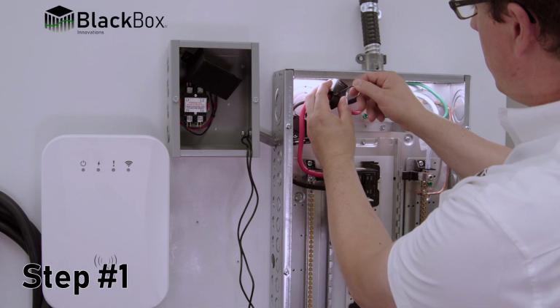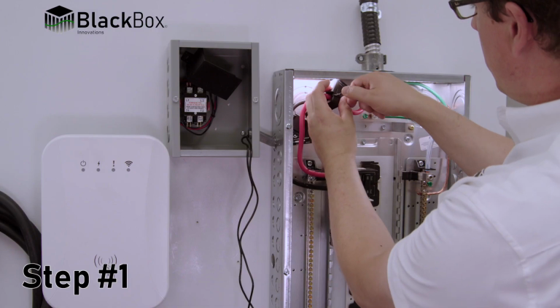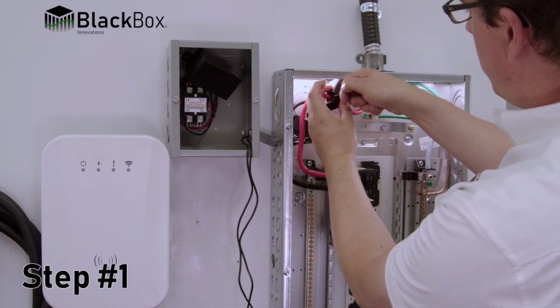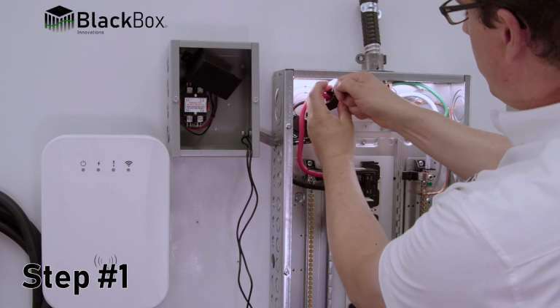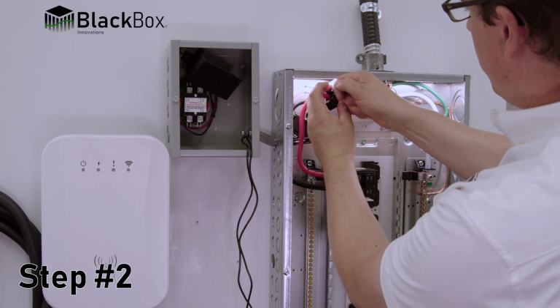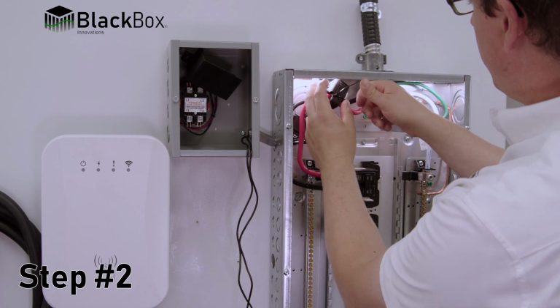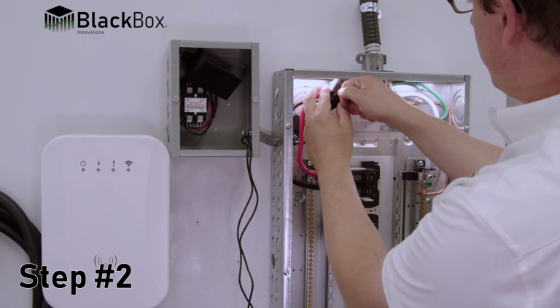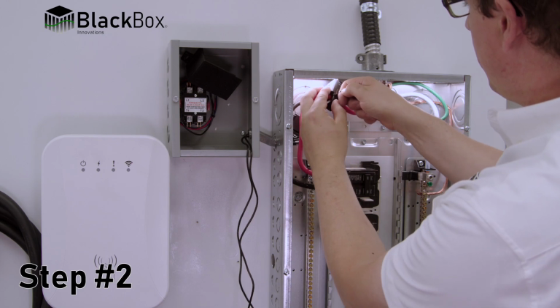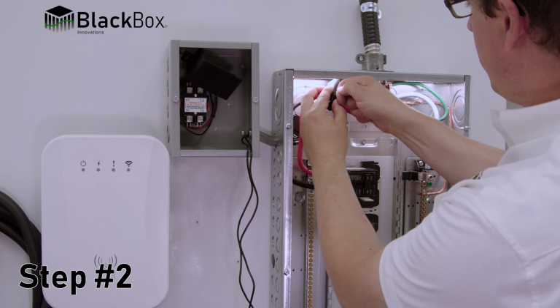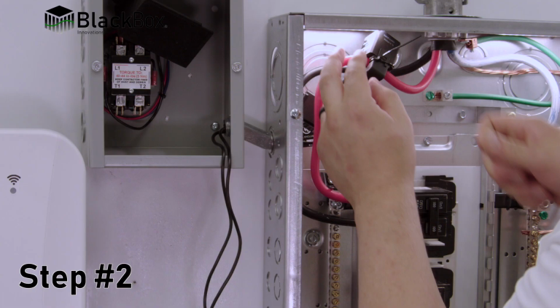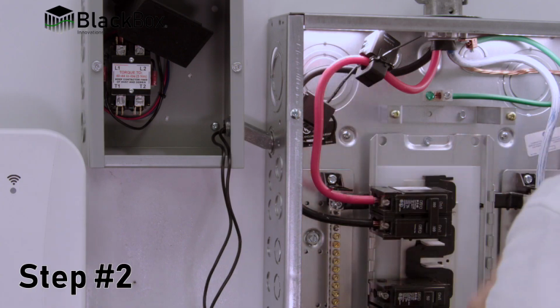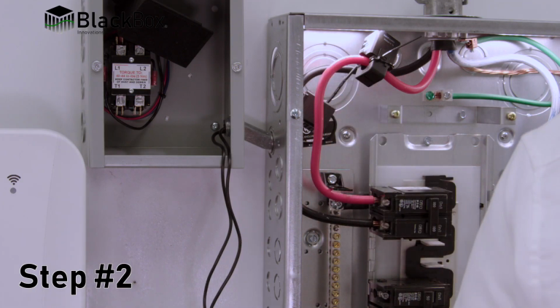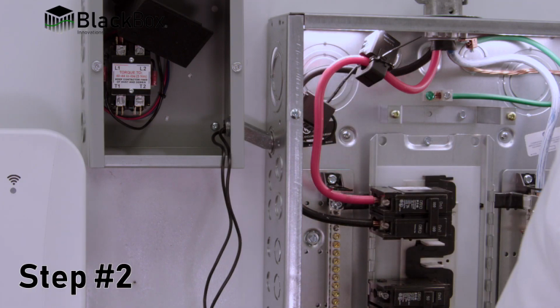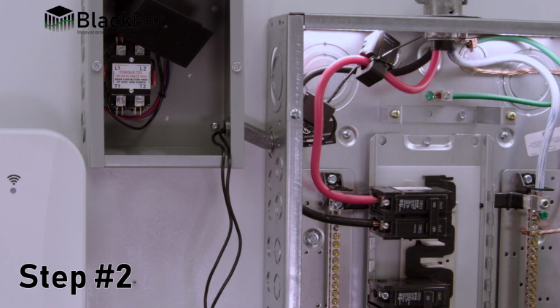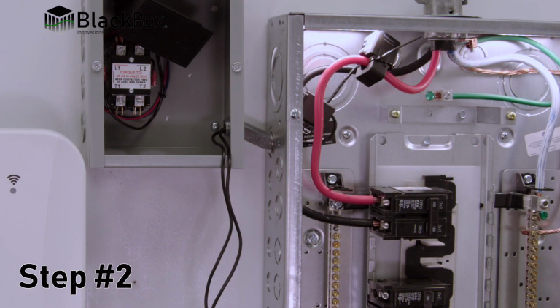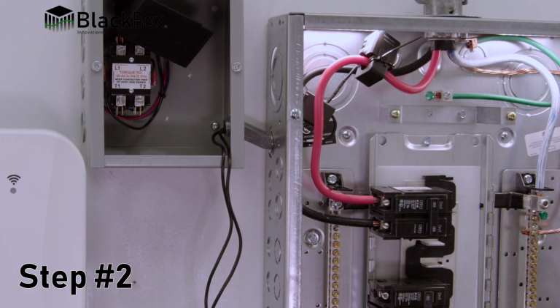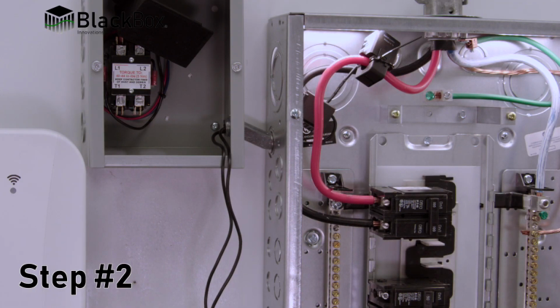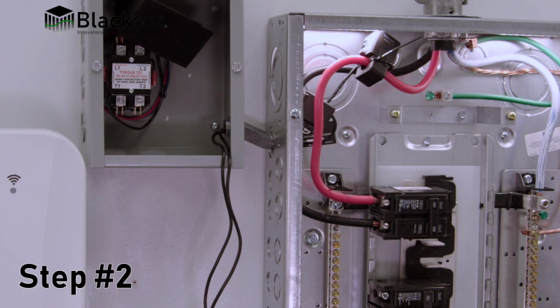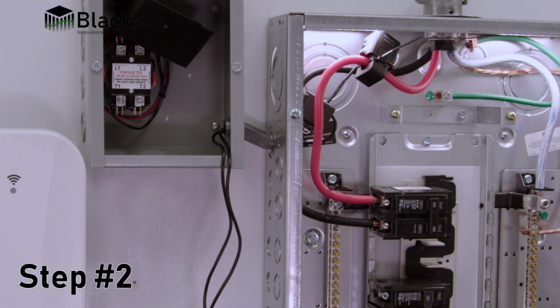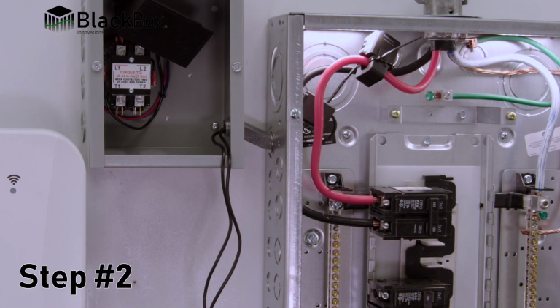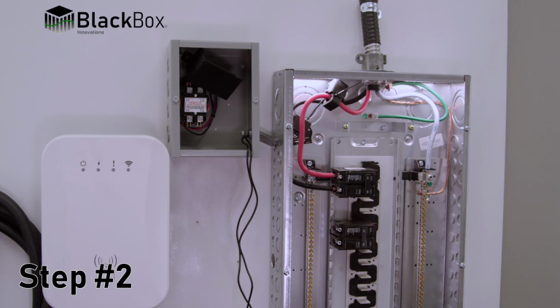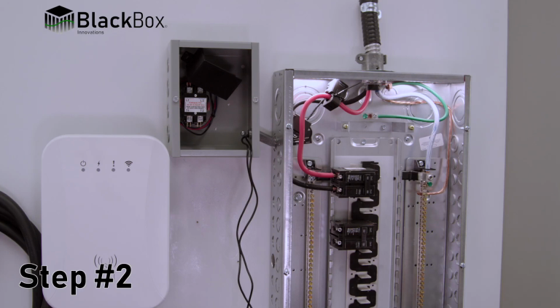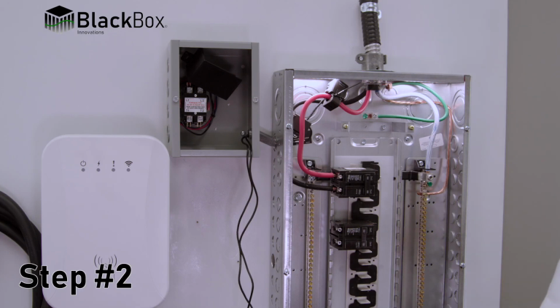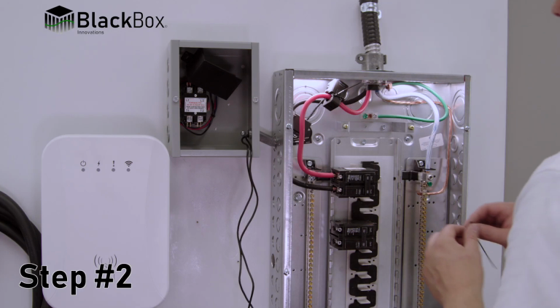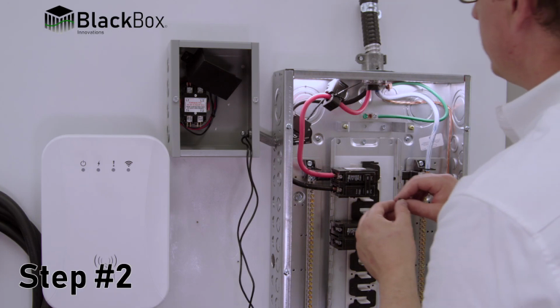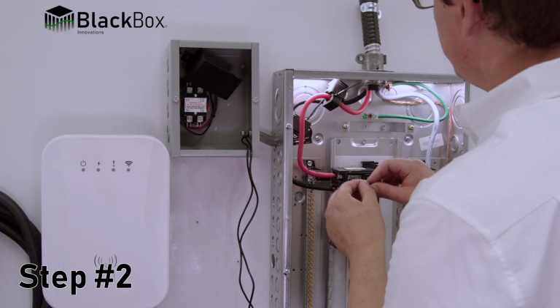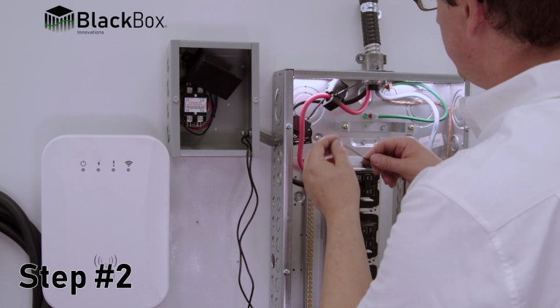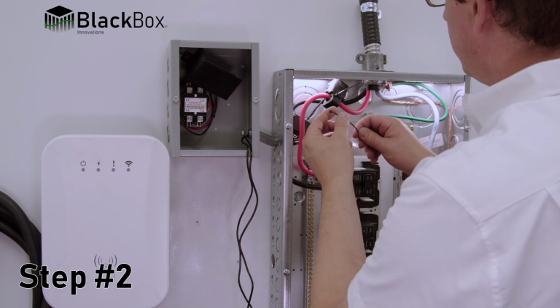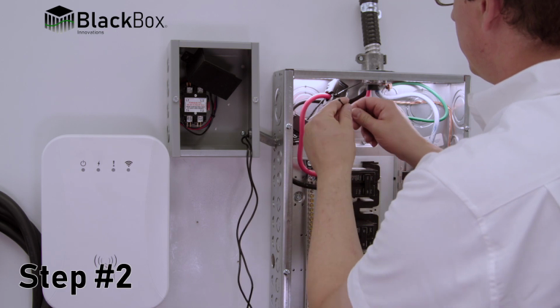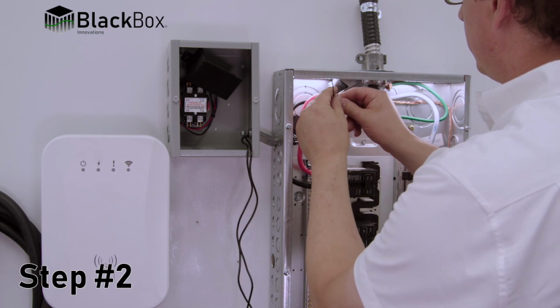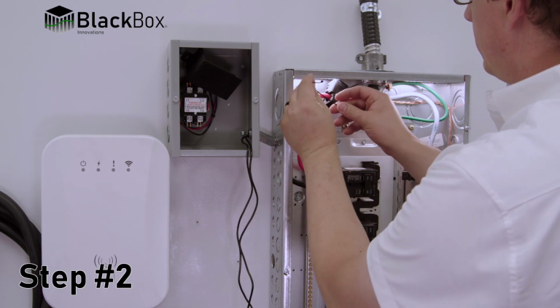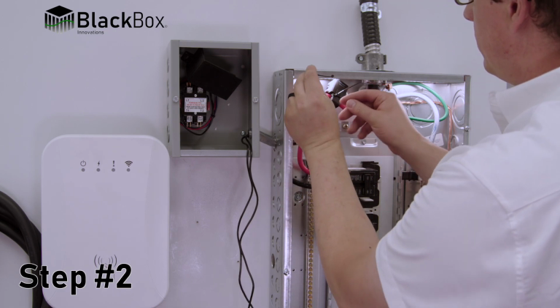Step 2: Ensure current monitoring devices are securely clipped shut and fastened in place with the zip ties provided.